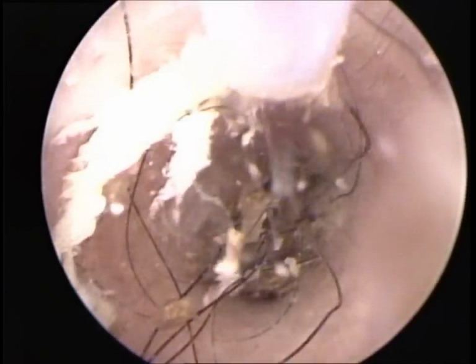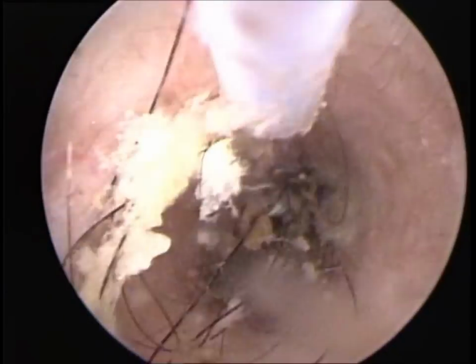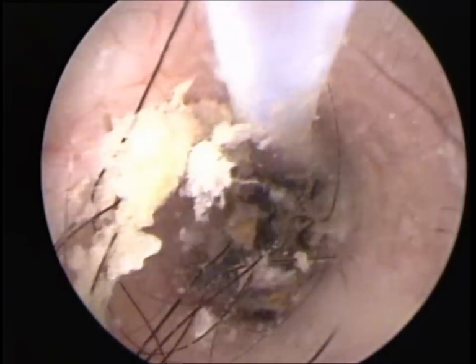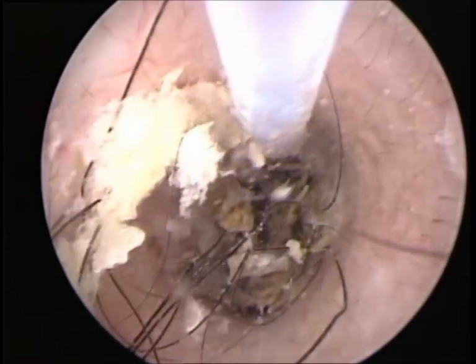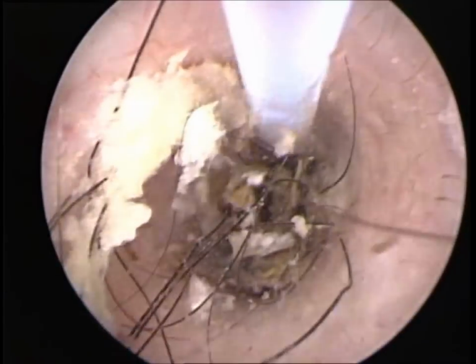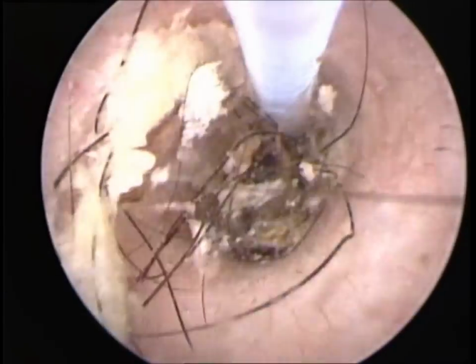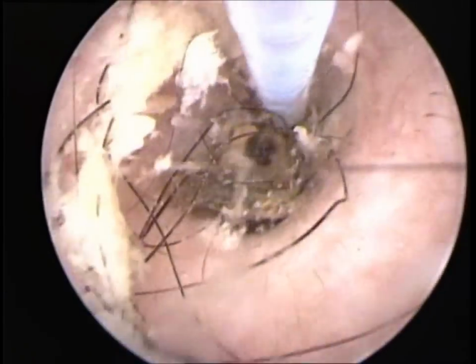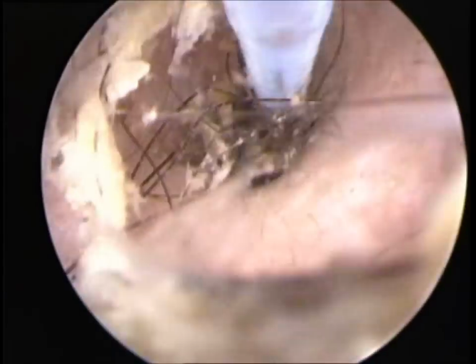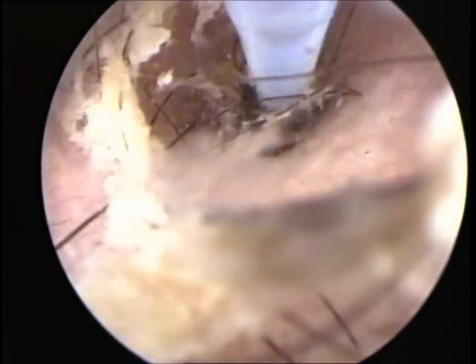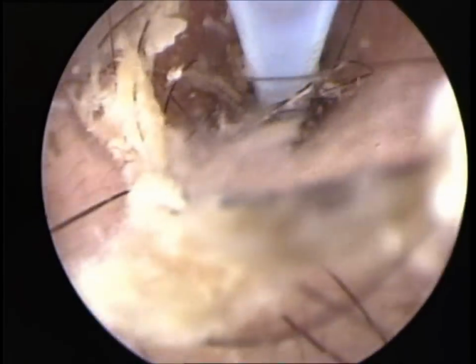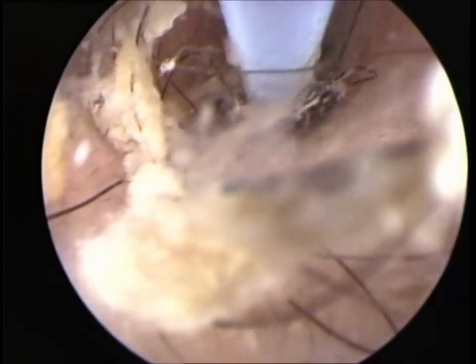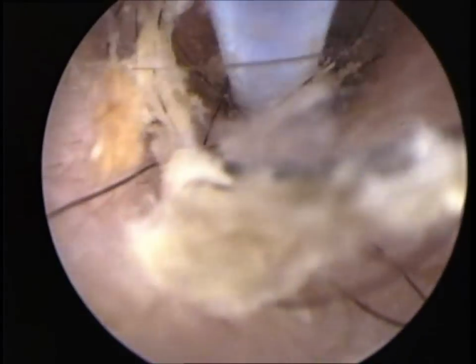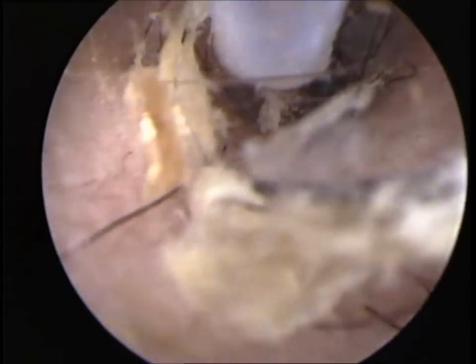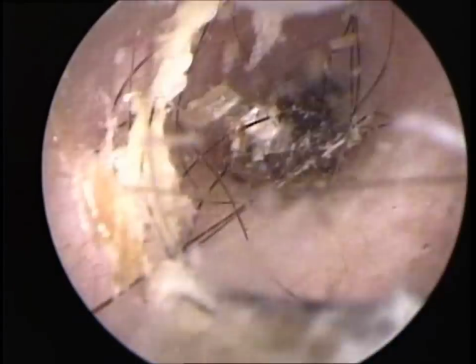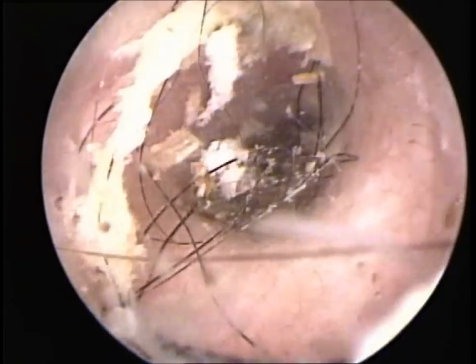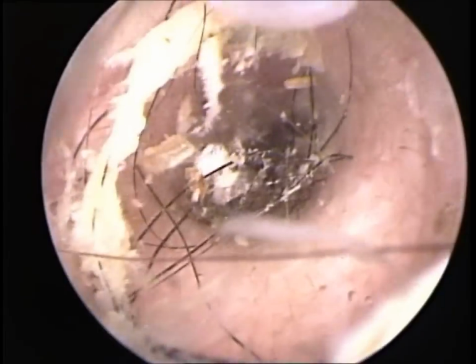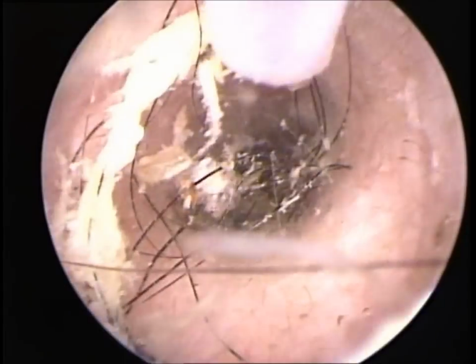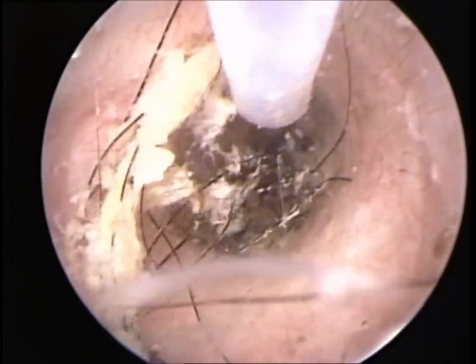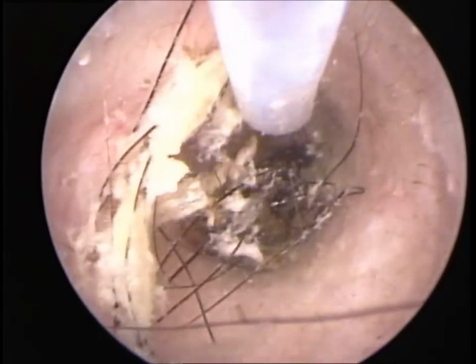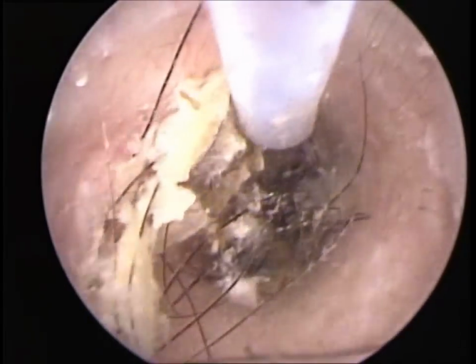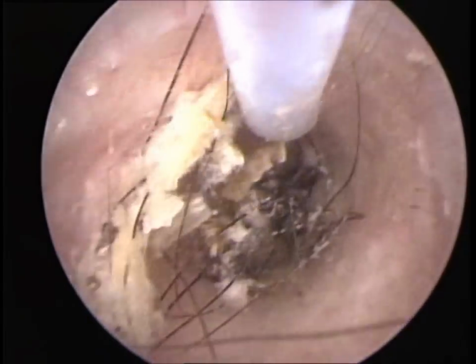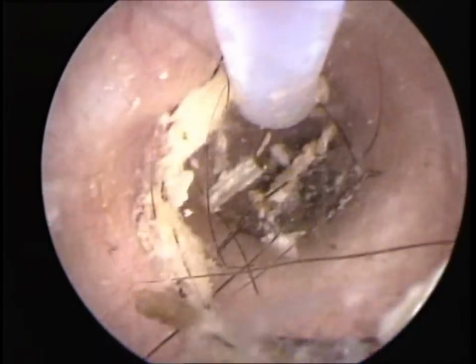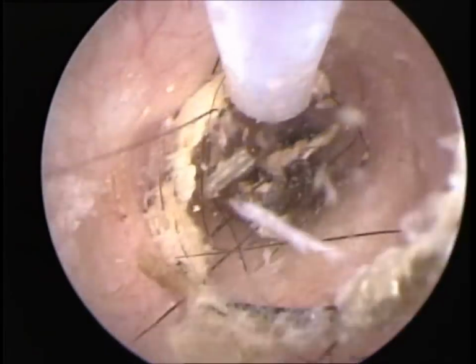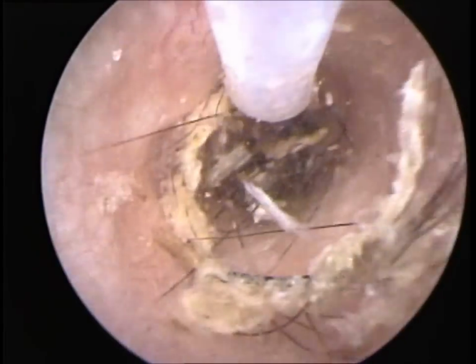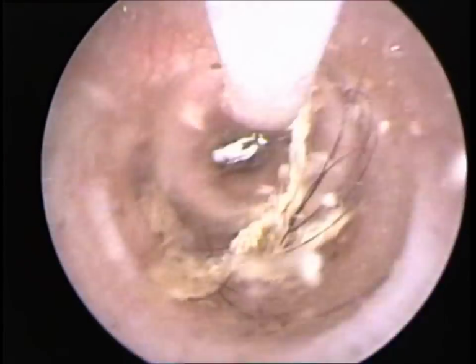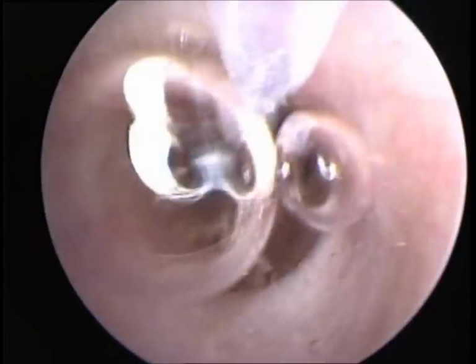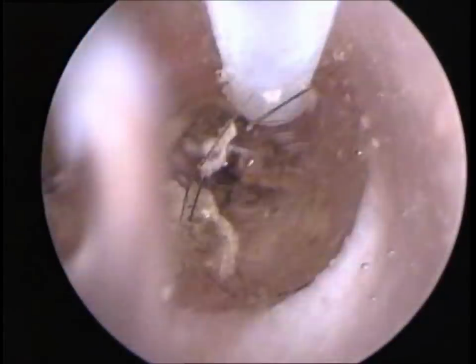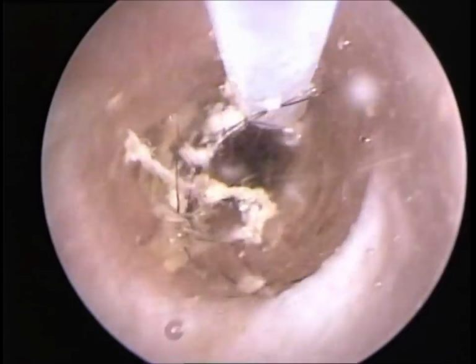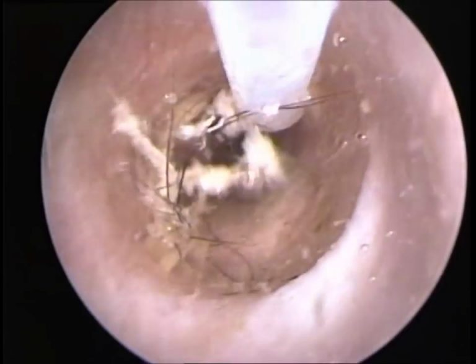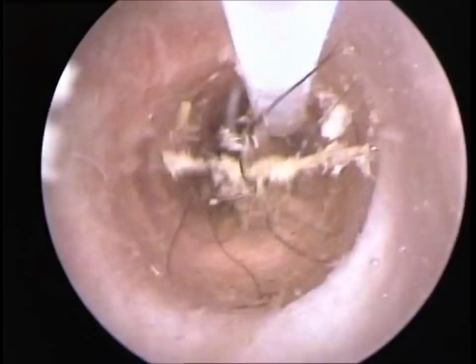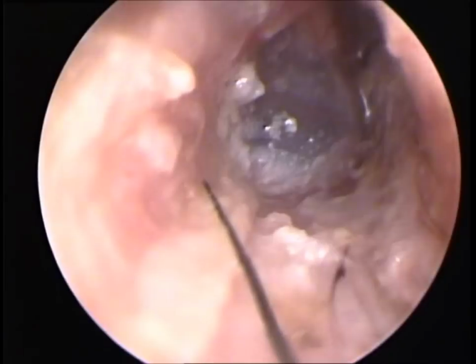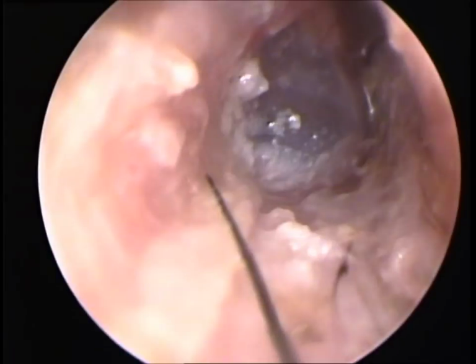Here you can see debris, hairs and some inflammation inside the horizontal ear canal.